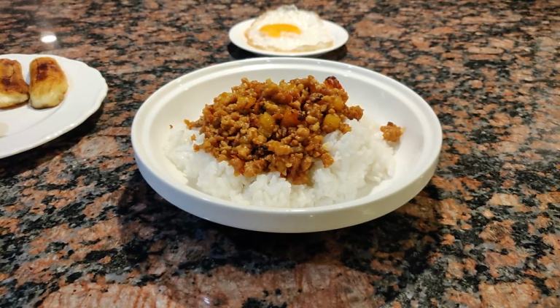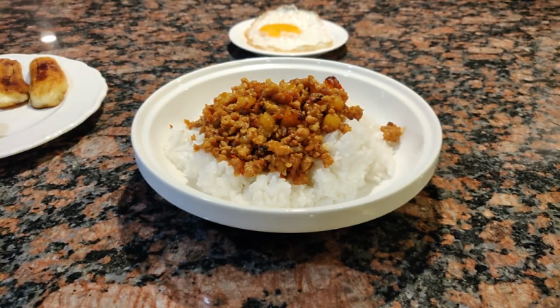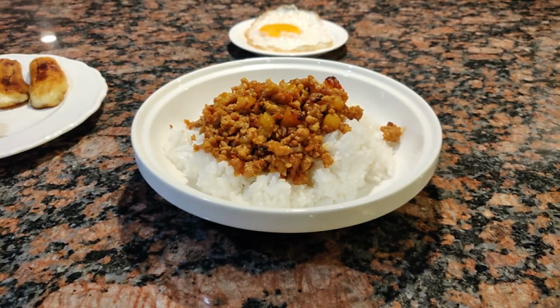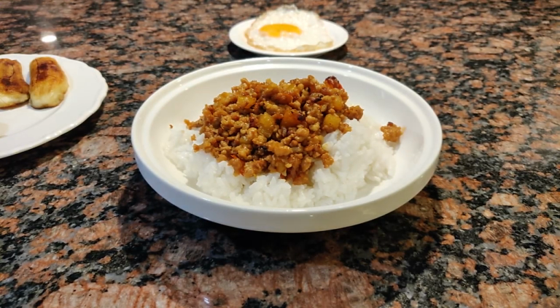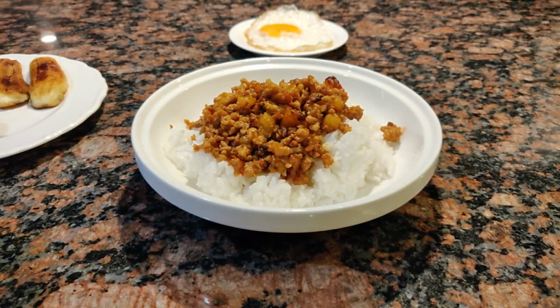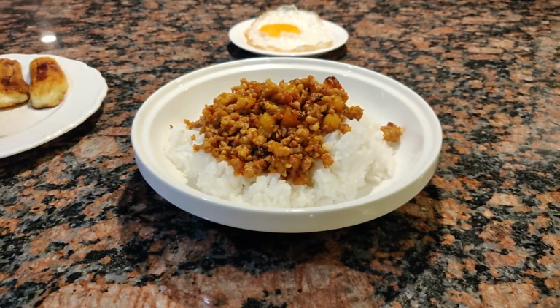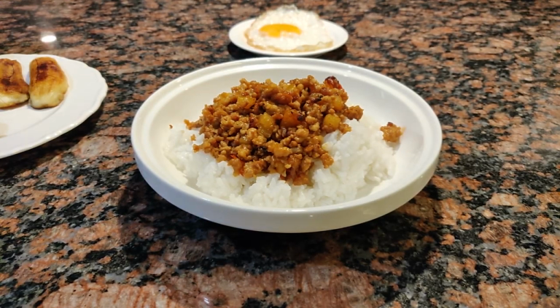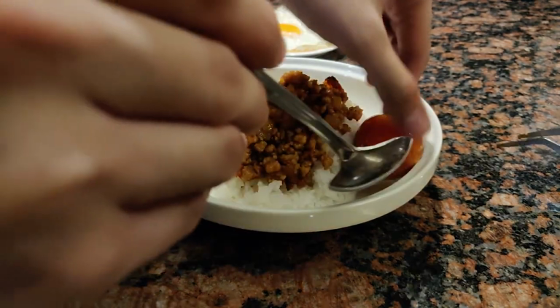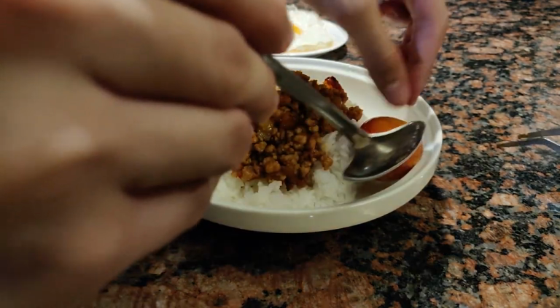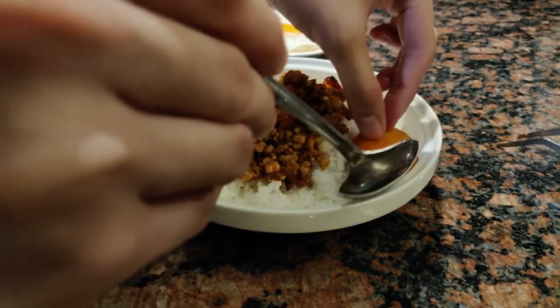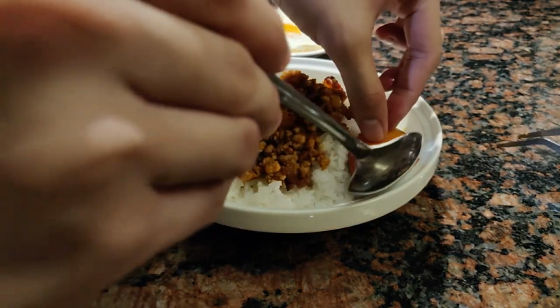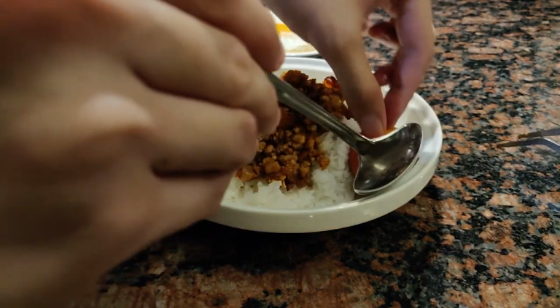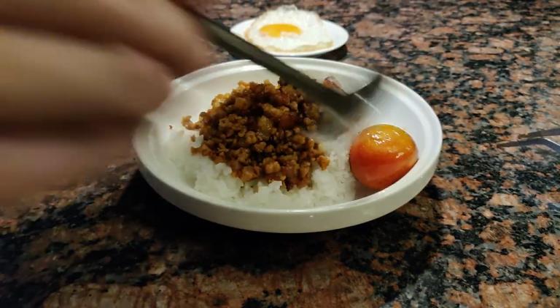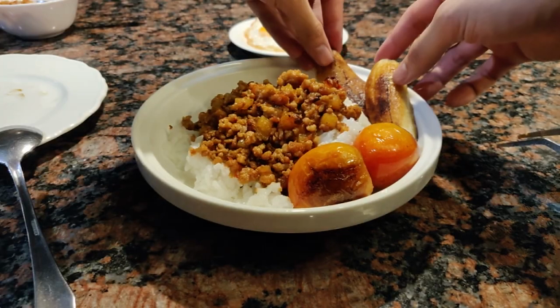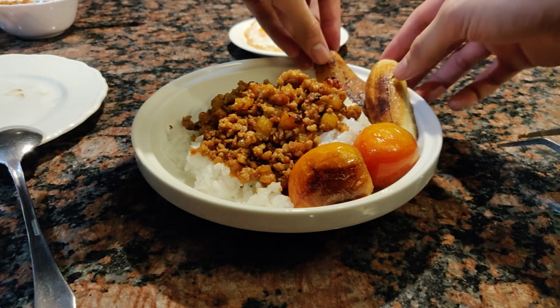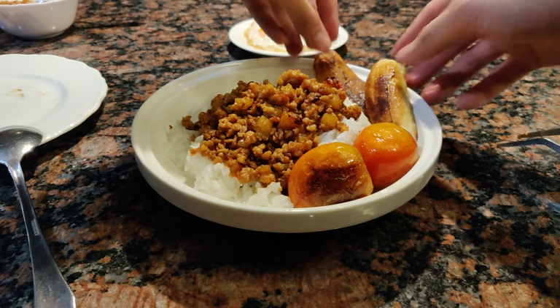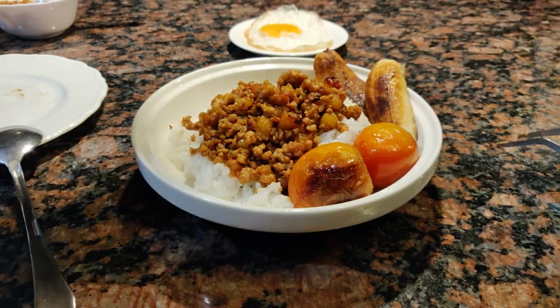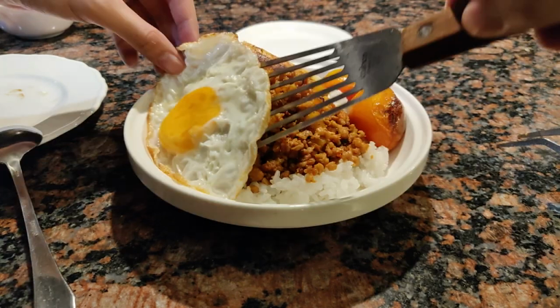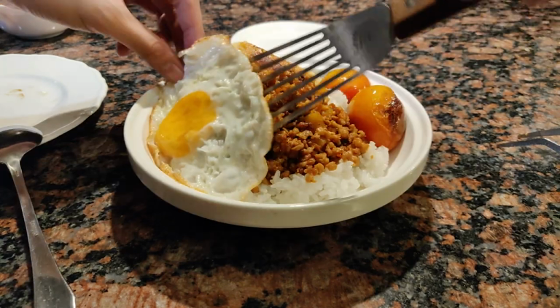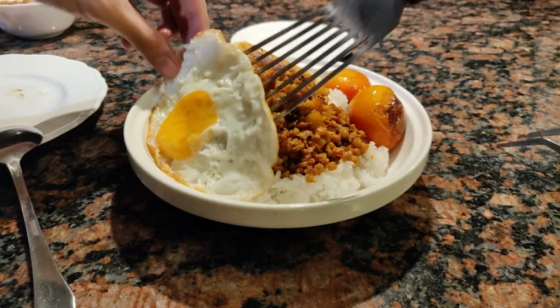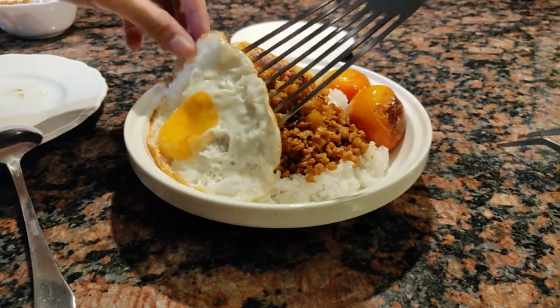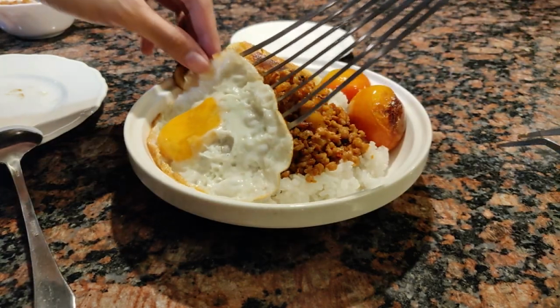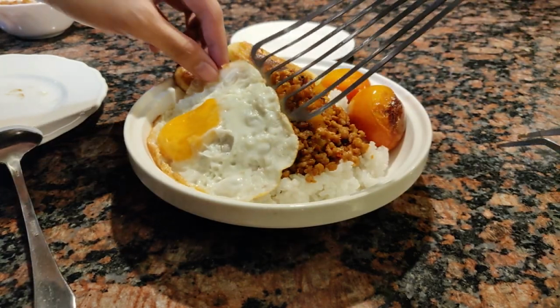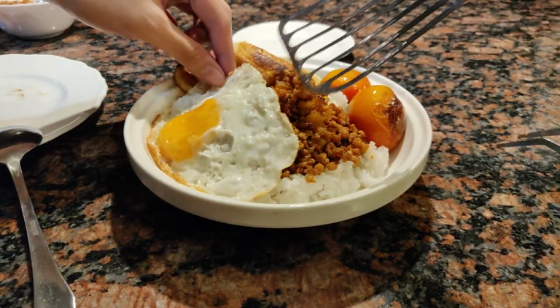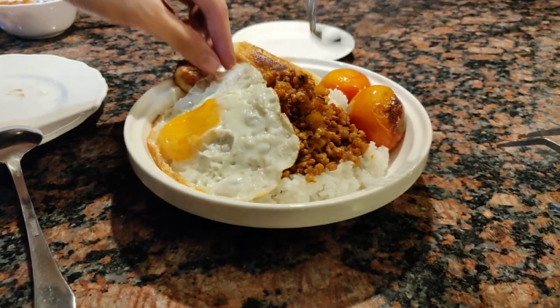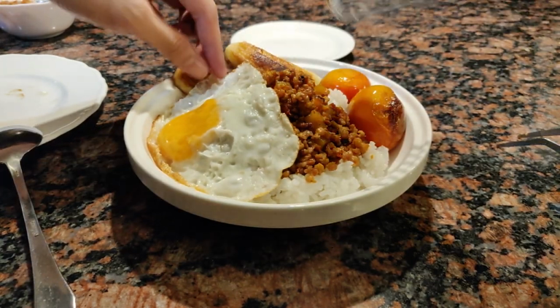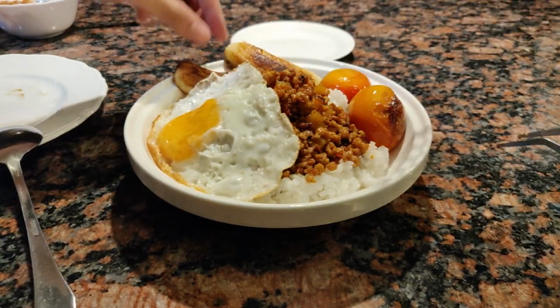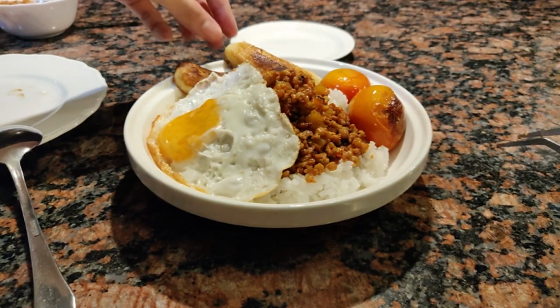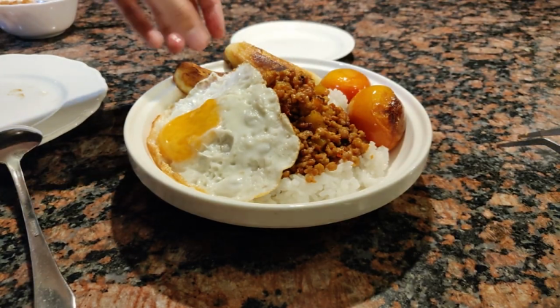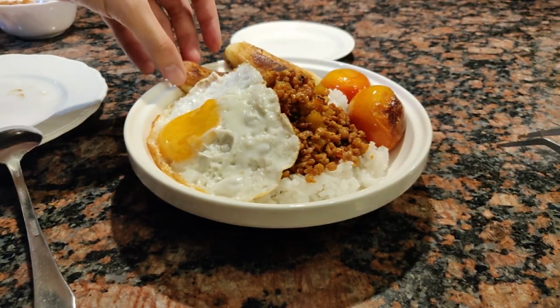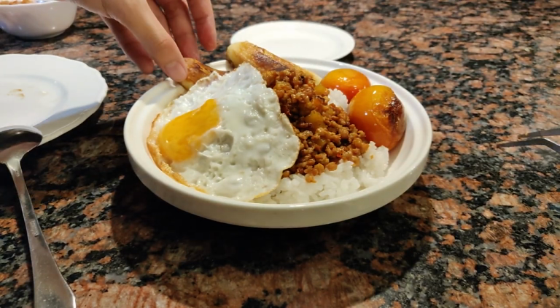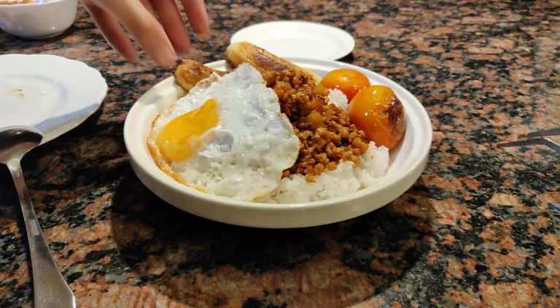Once everything is done, we can proceed to plating. Nothing too complicated here — just put everything together until it looks nice.